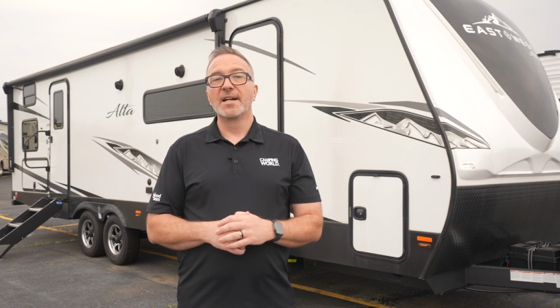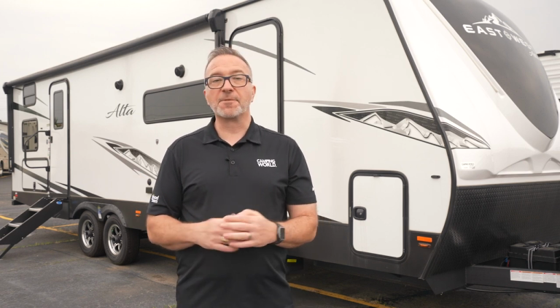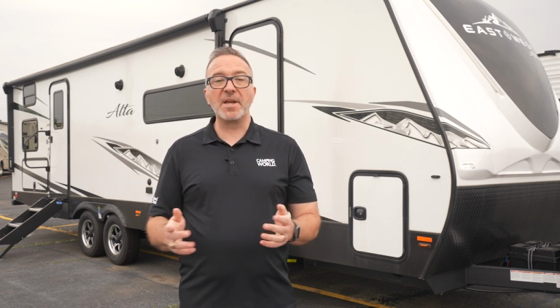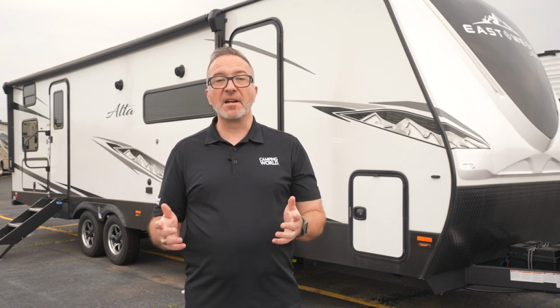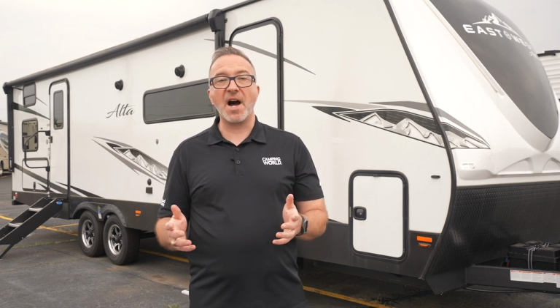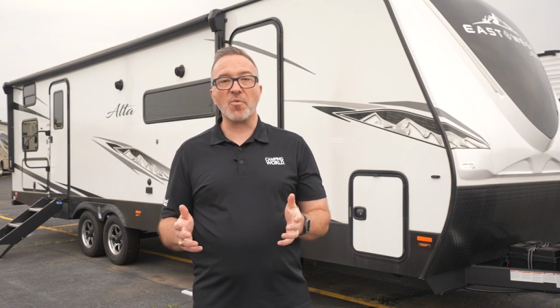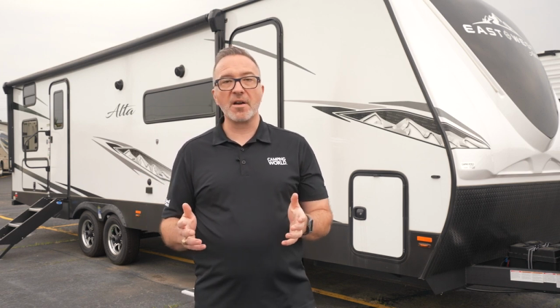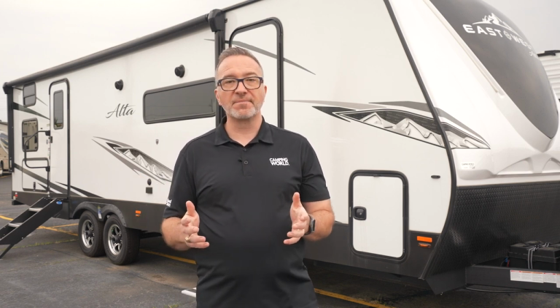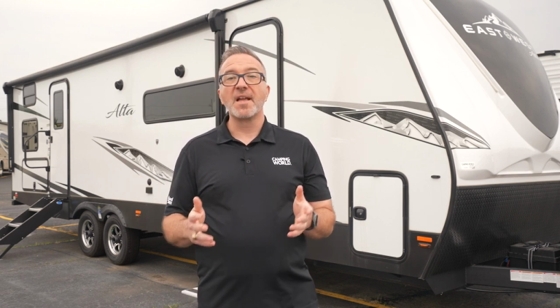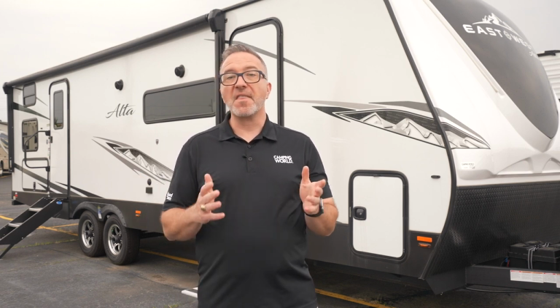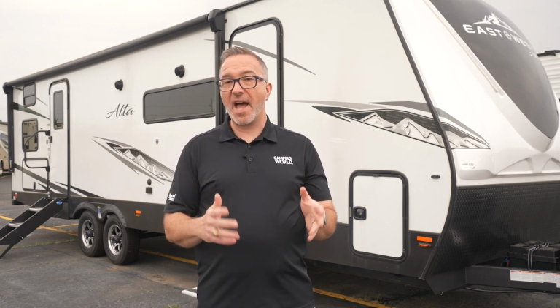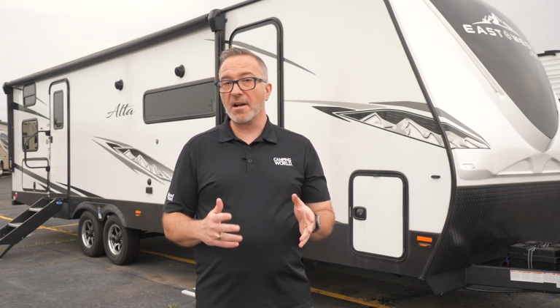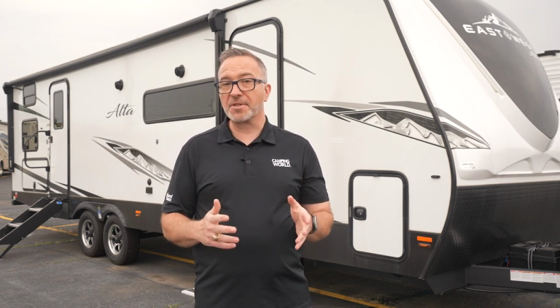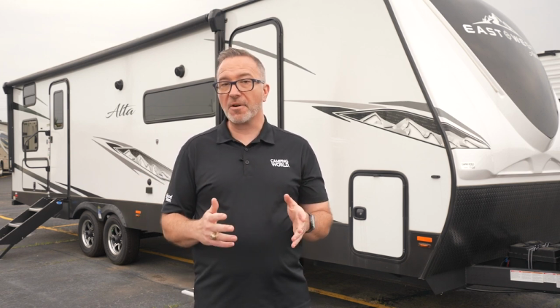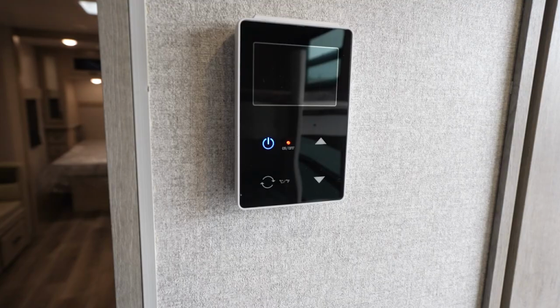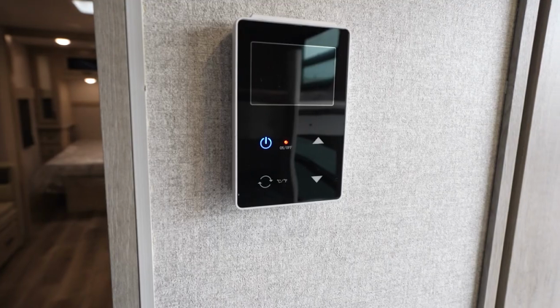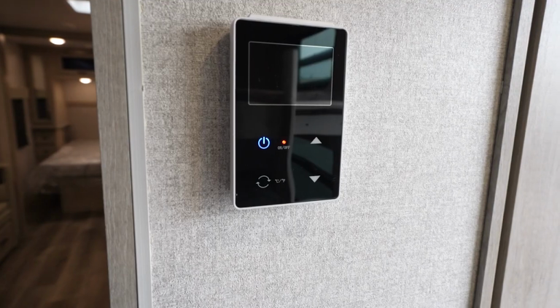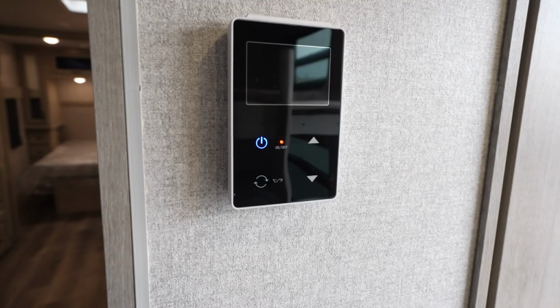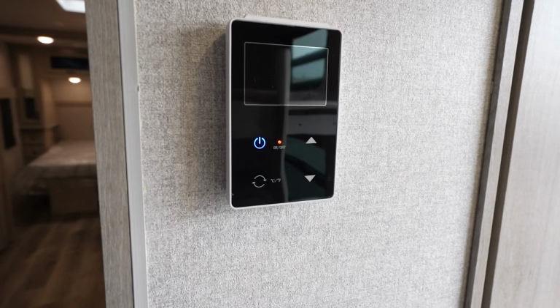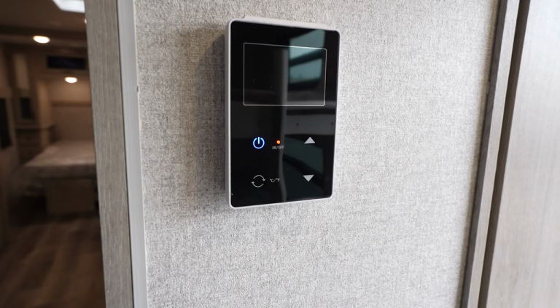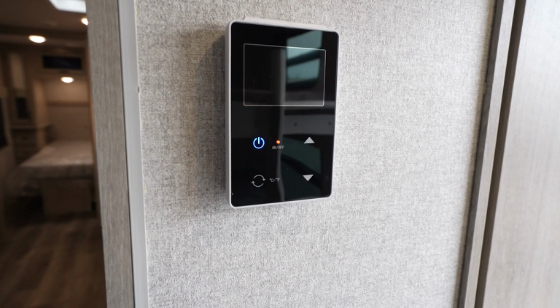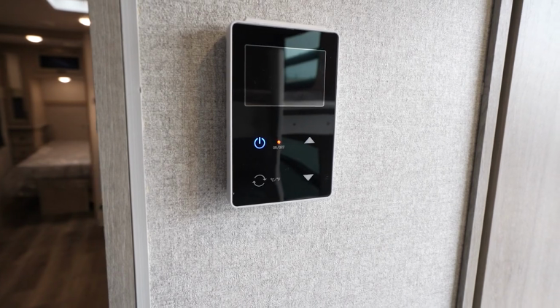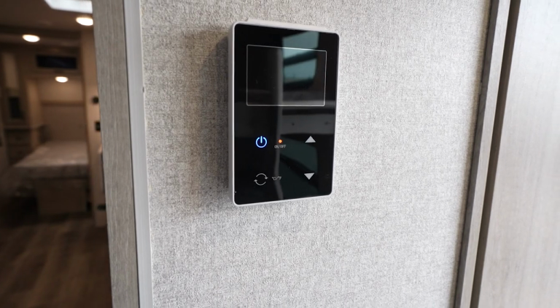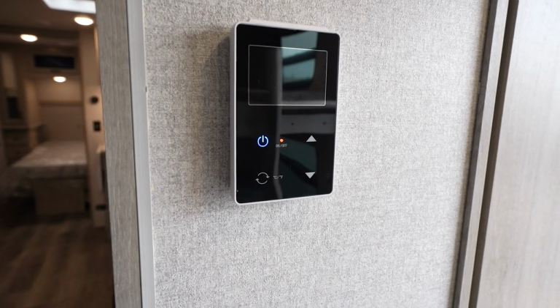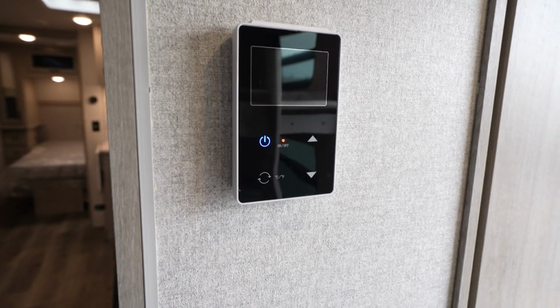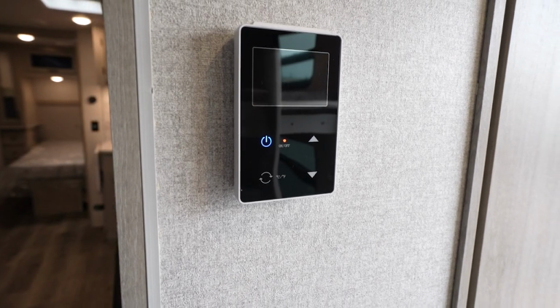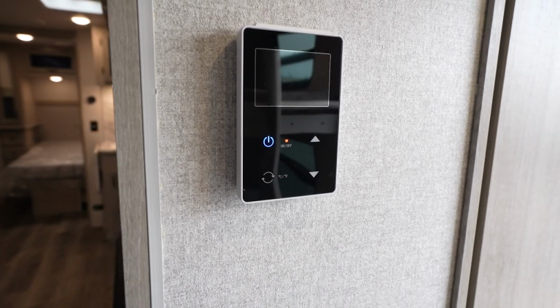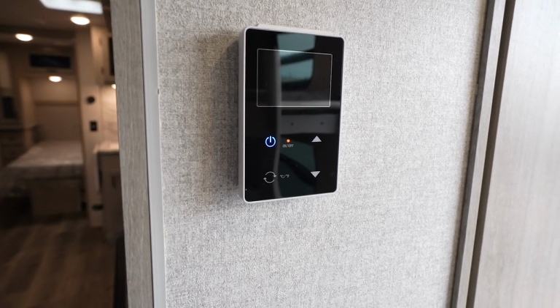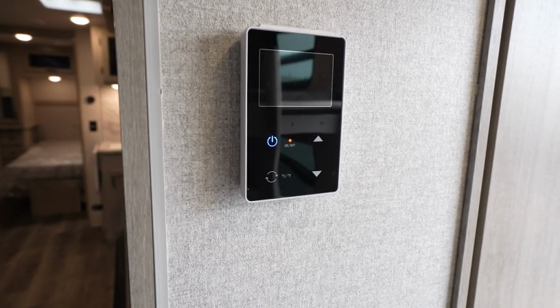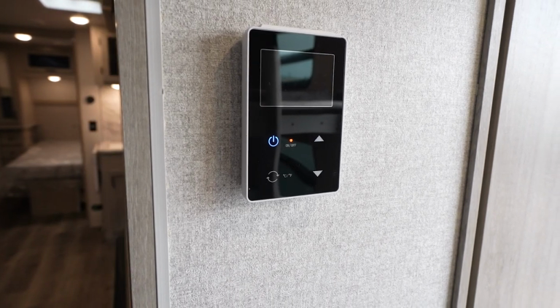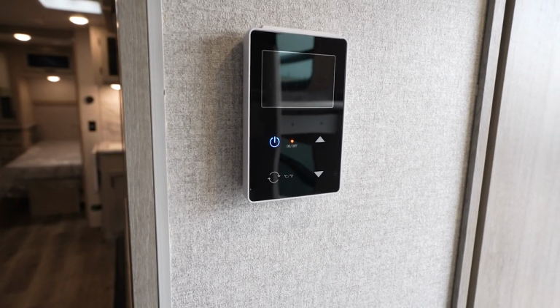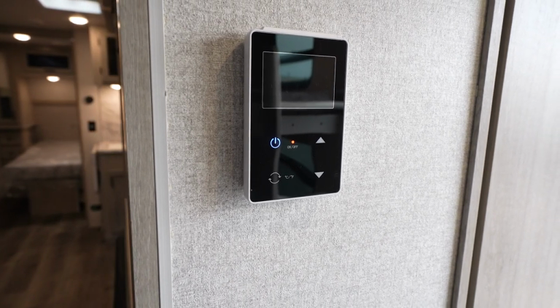Speaking of hot water, that comes courtesy of the on-demand tankless water heater.